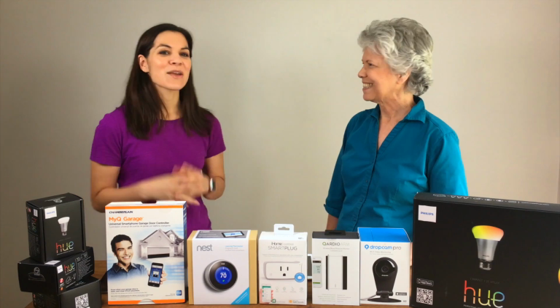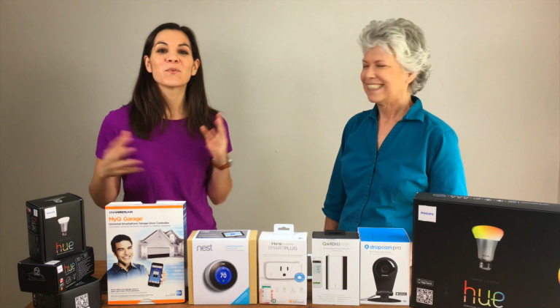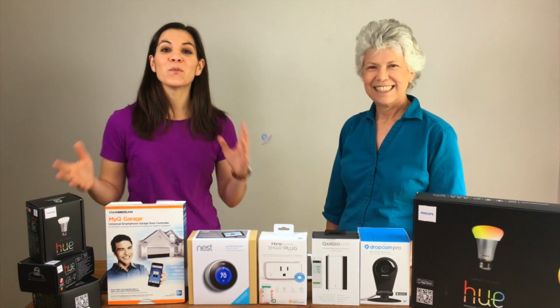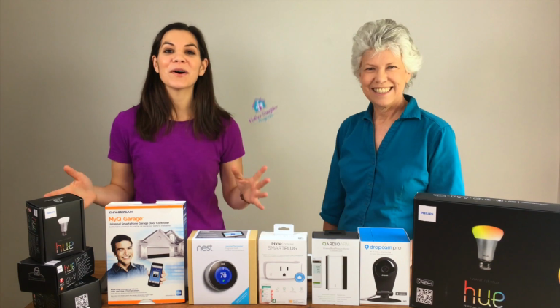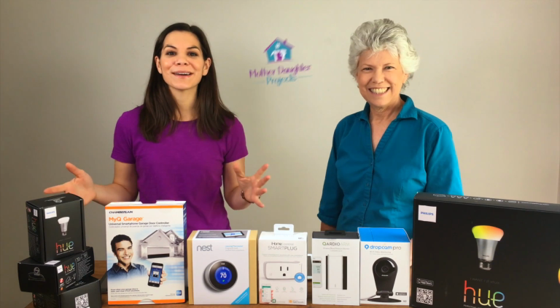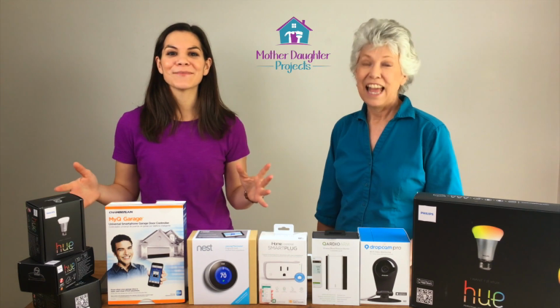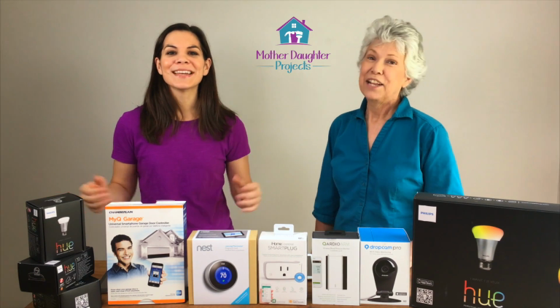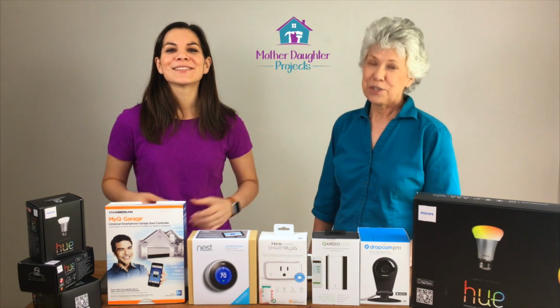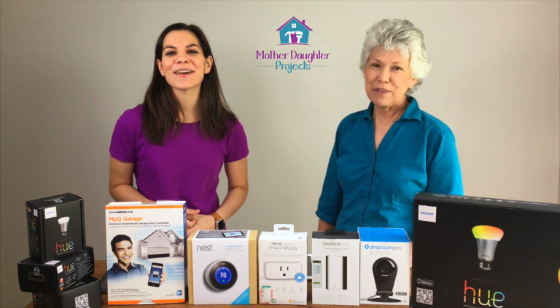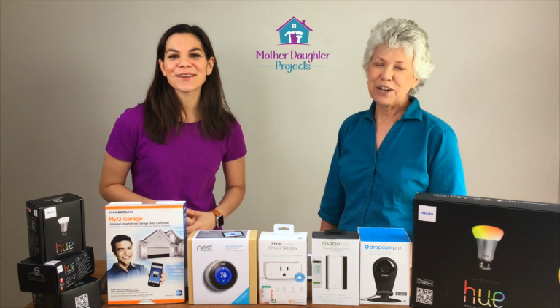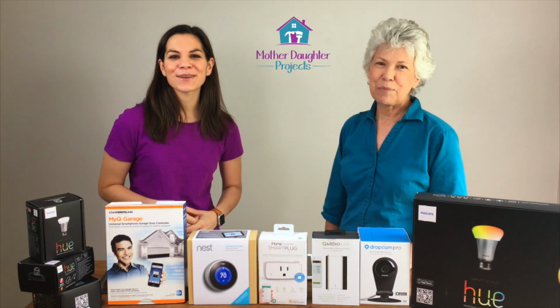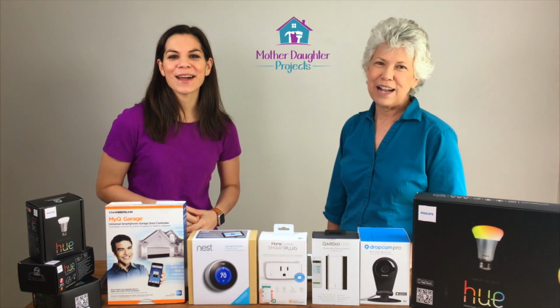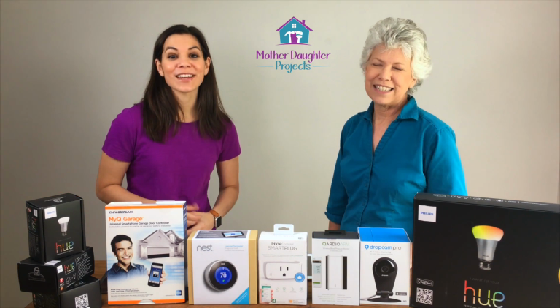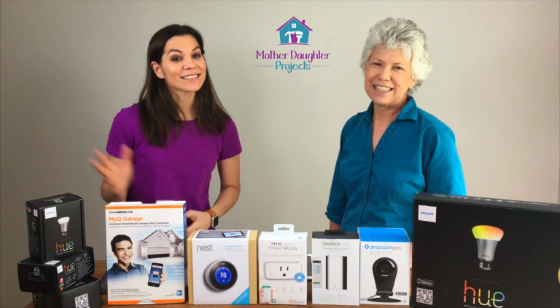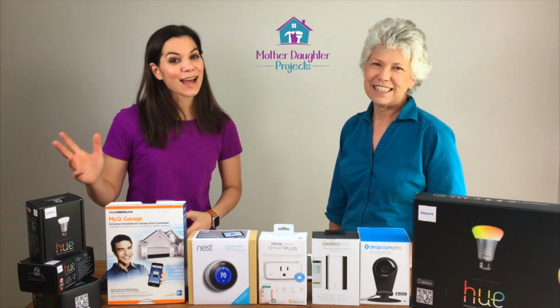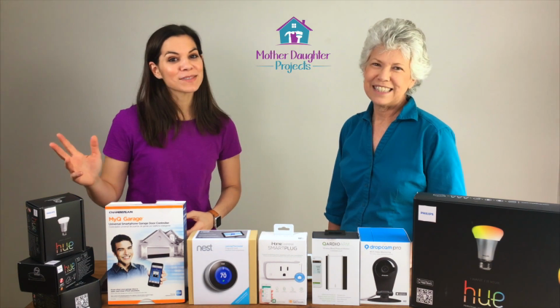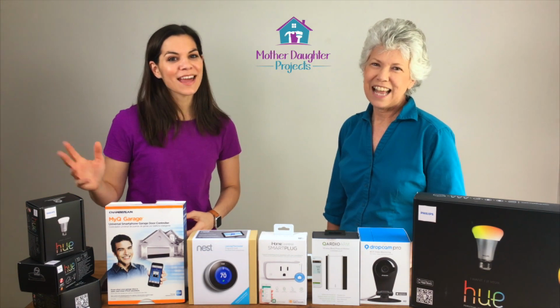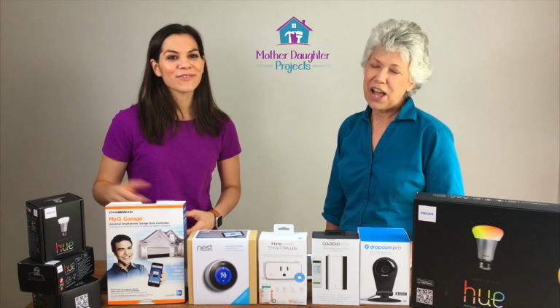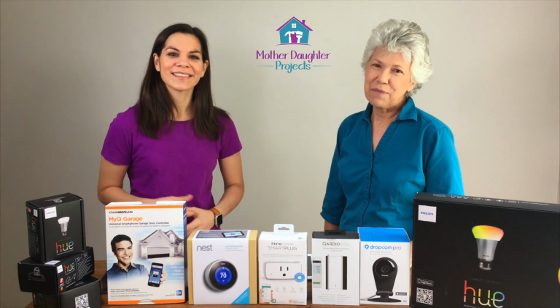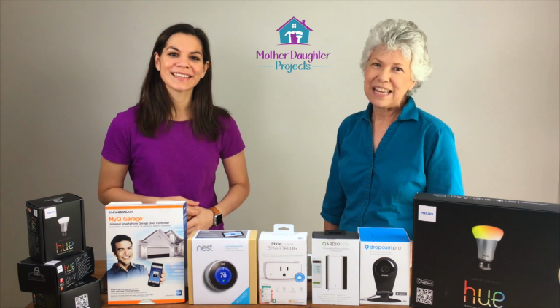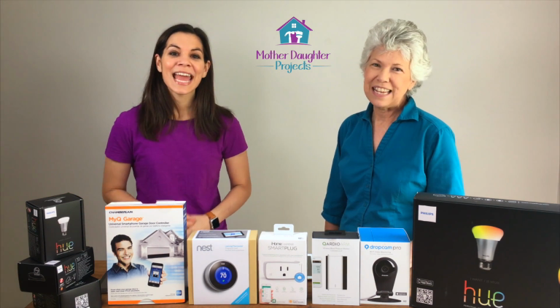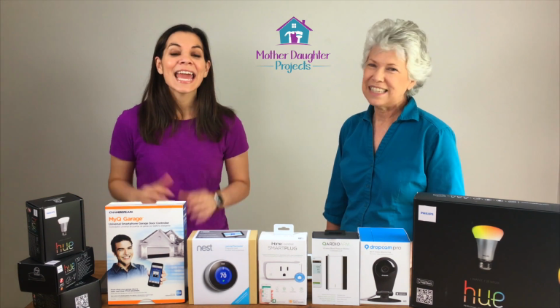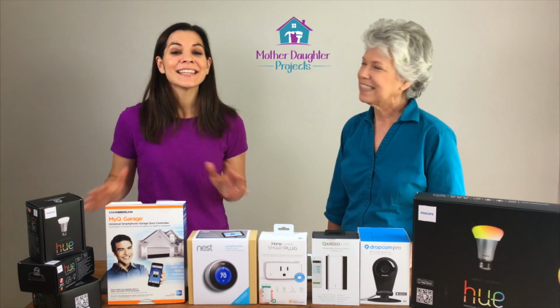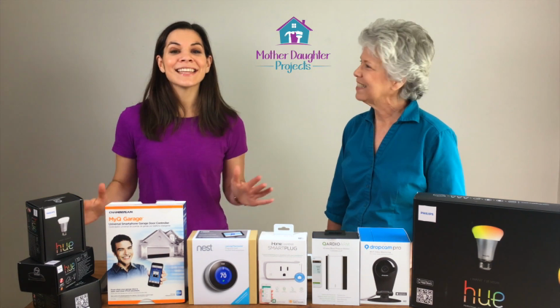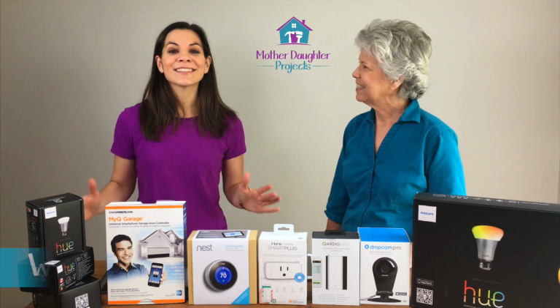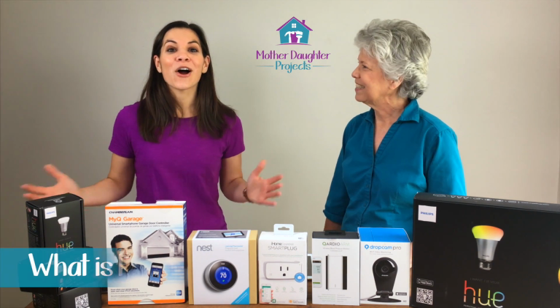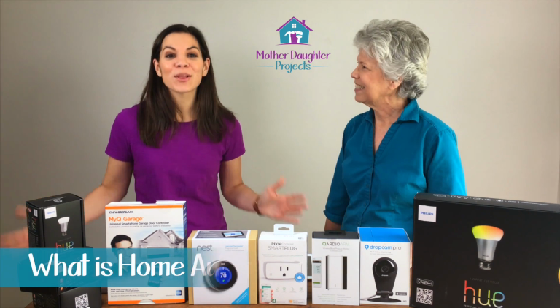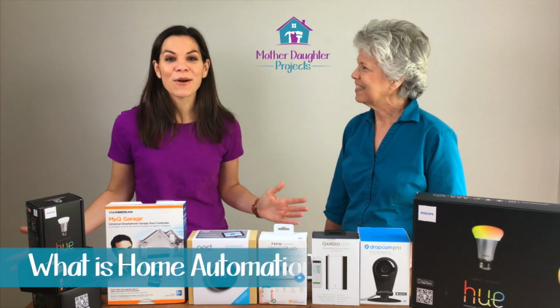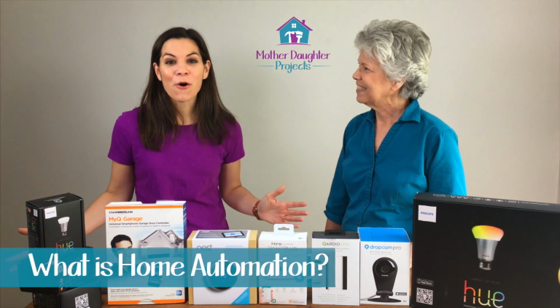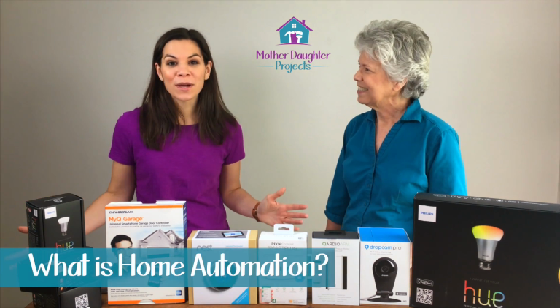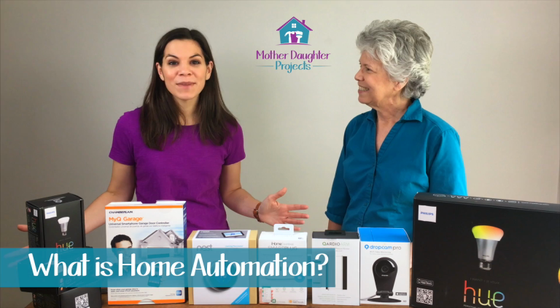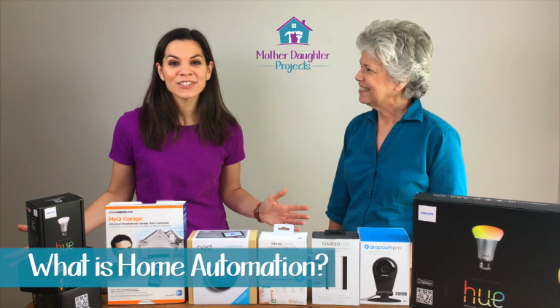Welcome to Mother Daughter Projects. I'm Steph. I'm Vicki. And today is all about home automation.